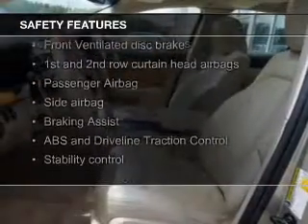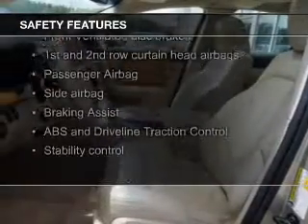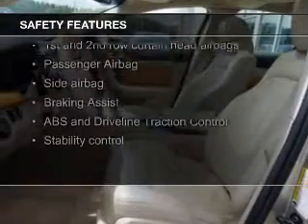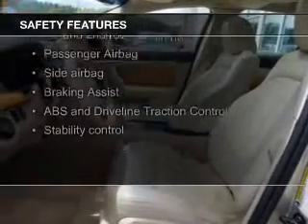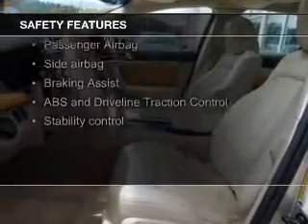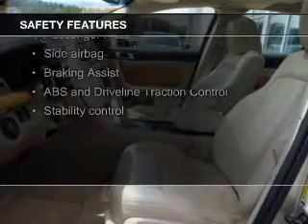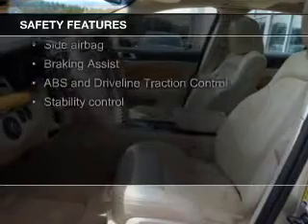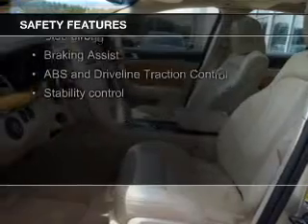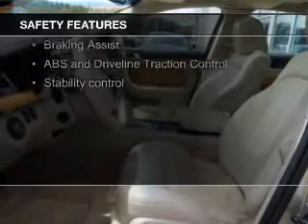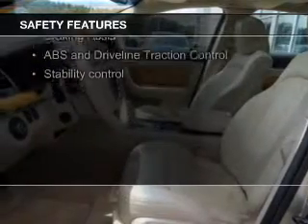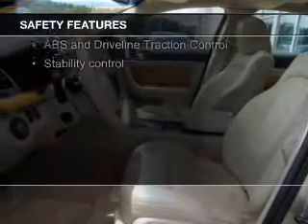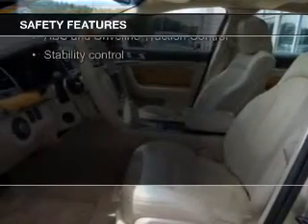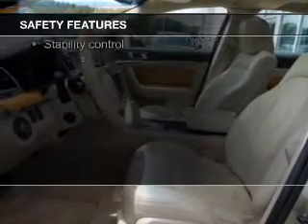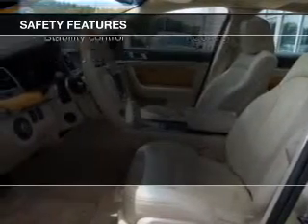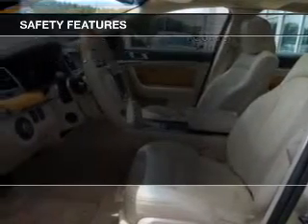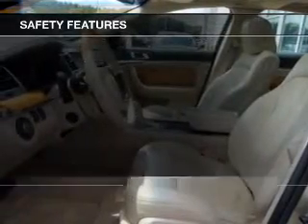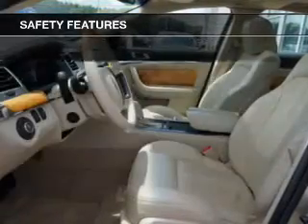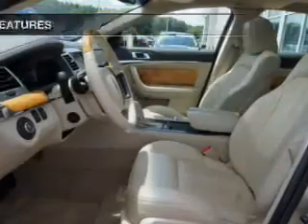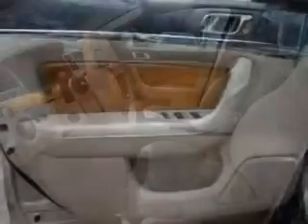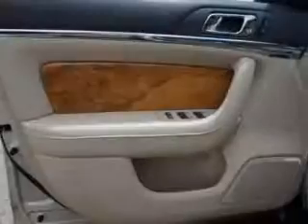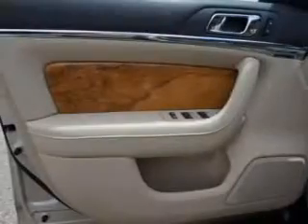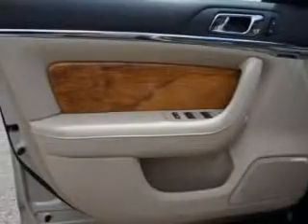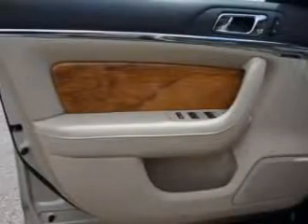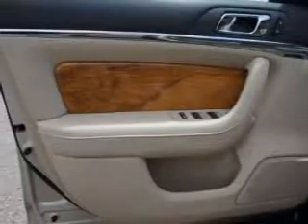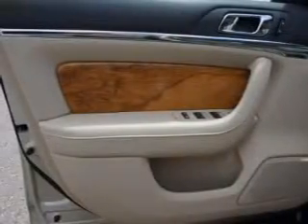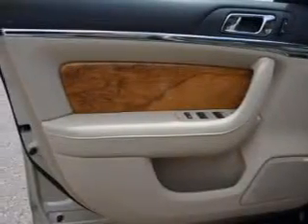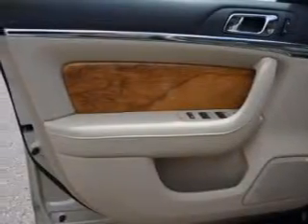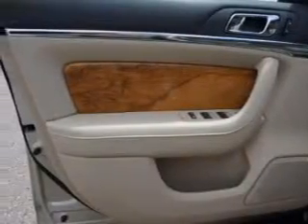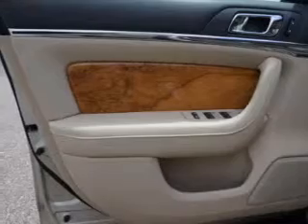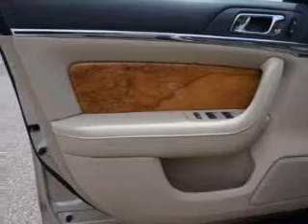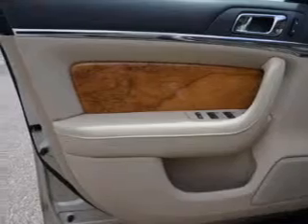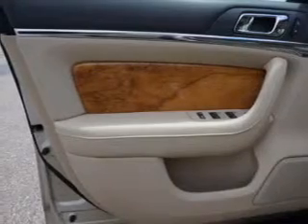Xenon headlamps, fog lights, curtain head airbags, side airbags, rain sensing wipers, and independent suspension.